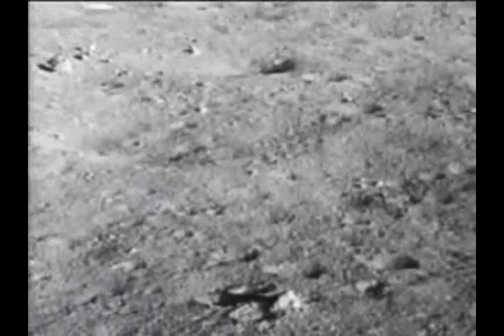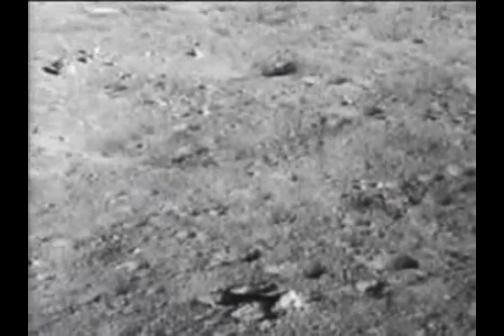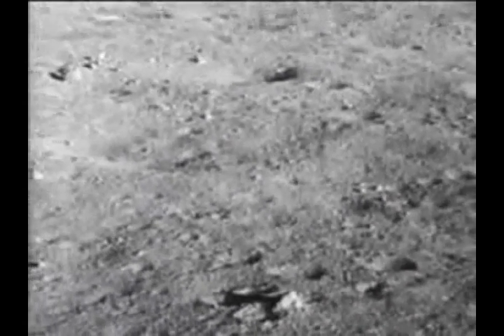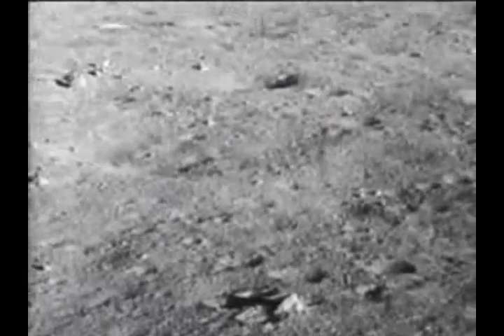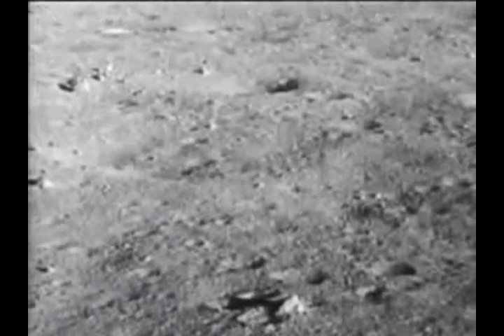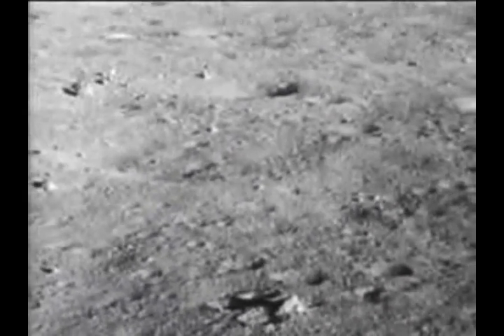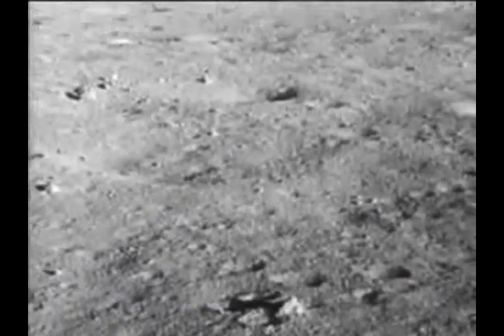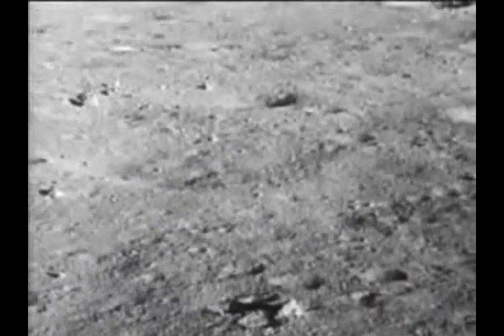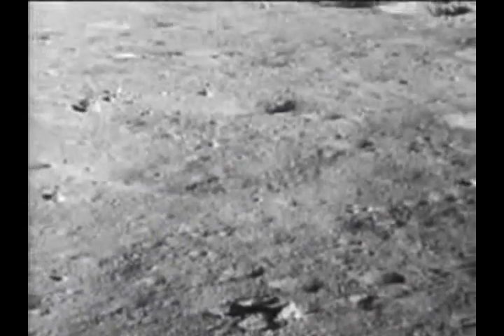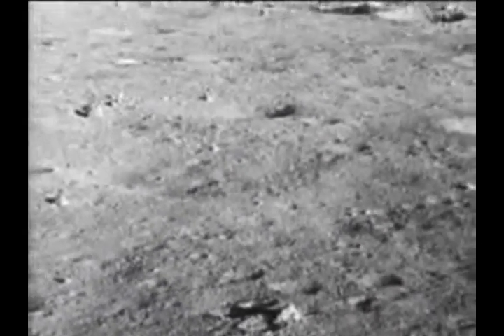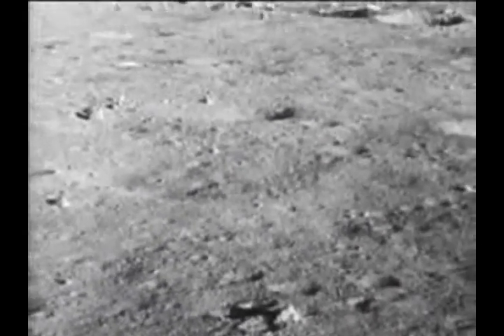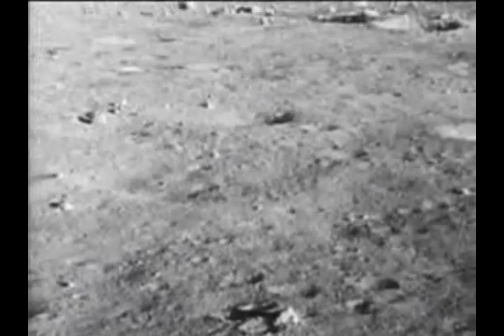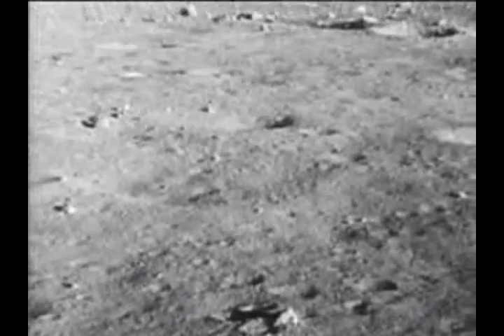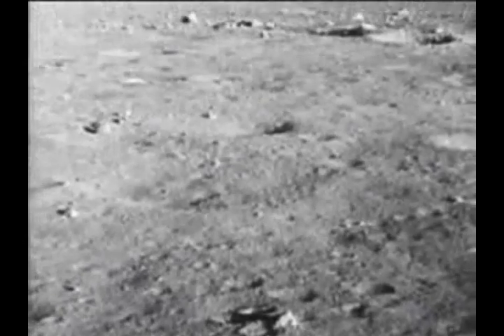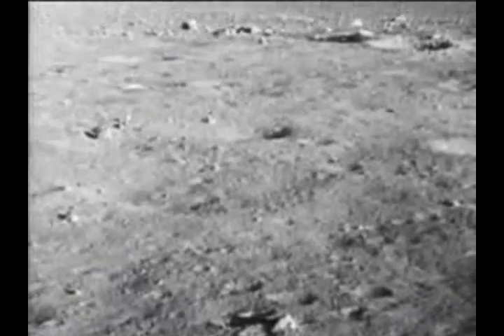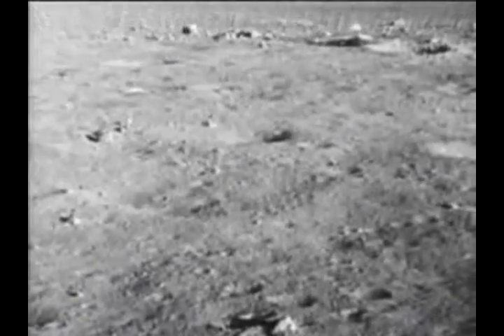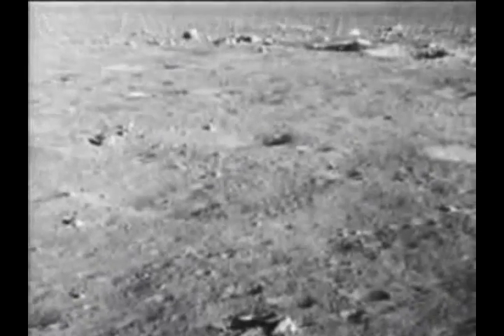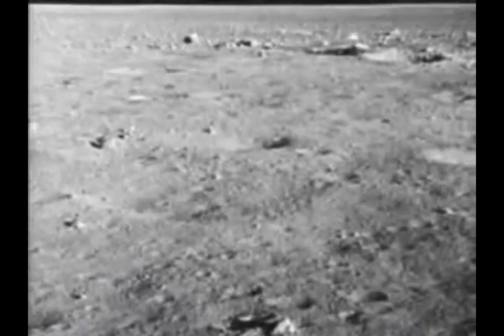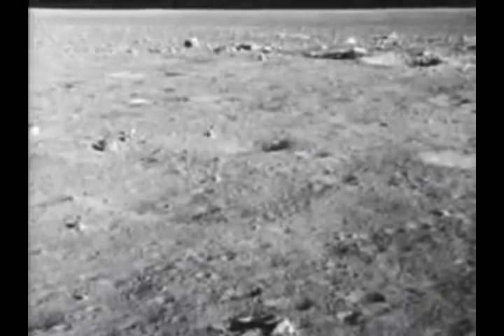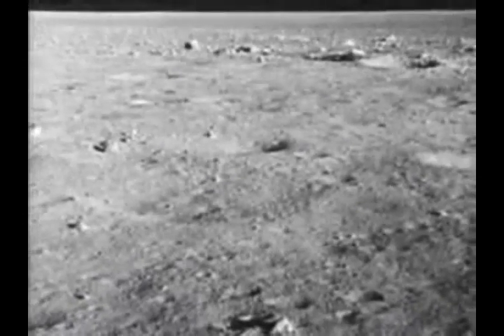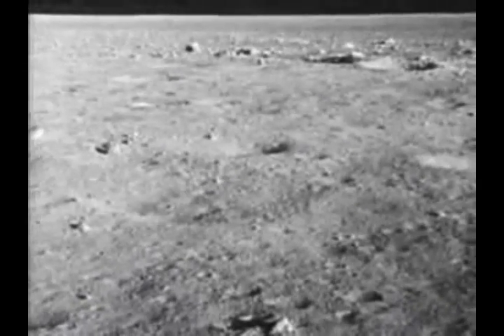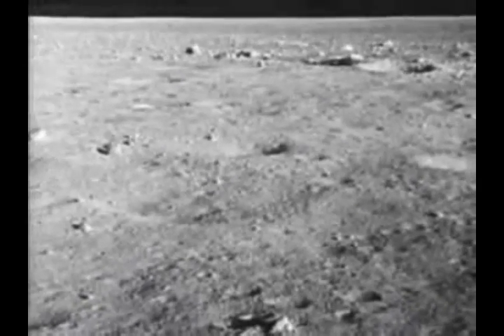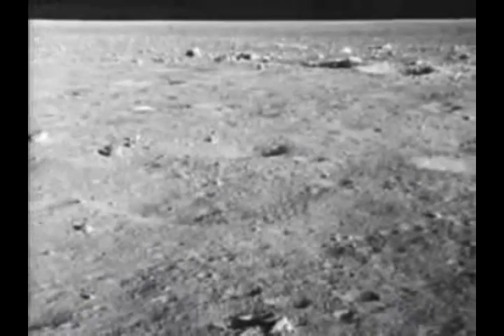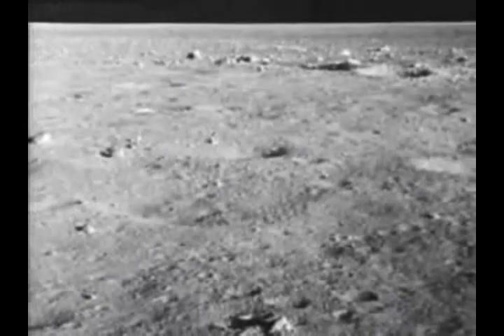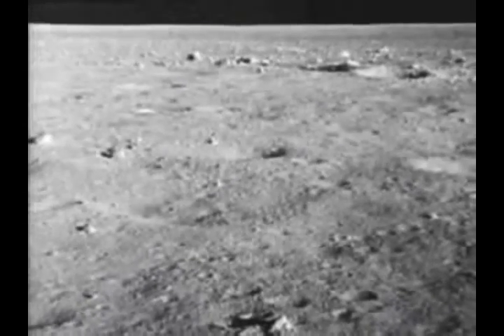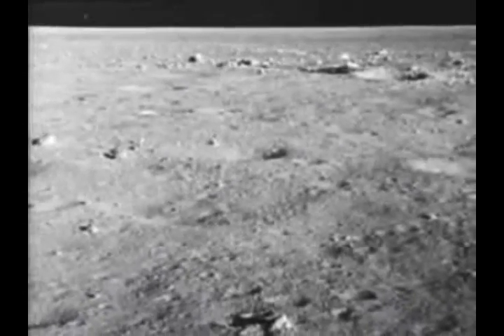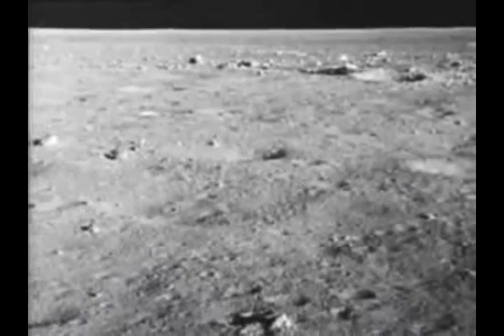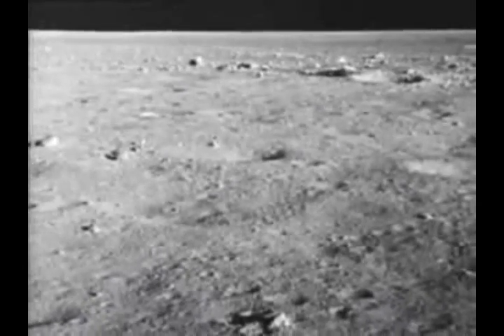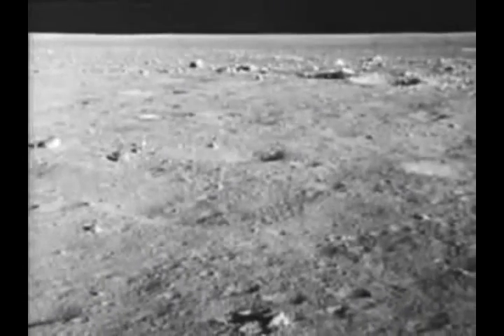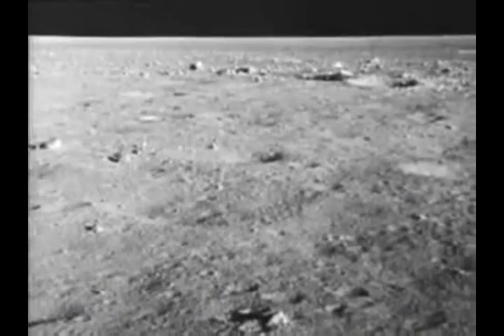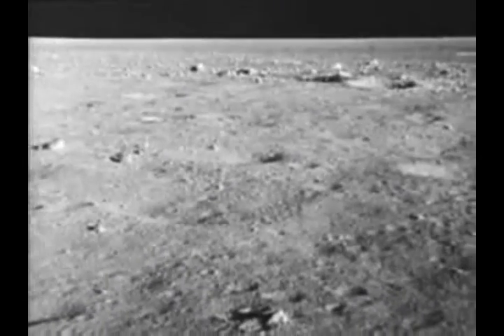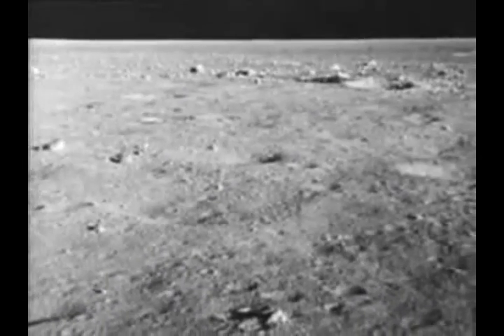Roger, Tranquility, we copy you on the ground. You got a bunch of guys about to turn blue — we're breathing again, thanks a lot.